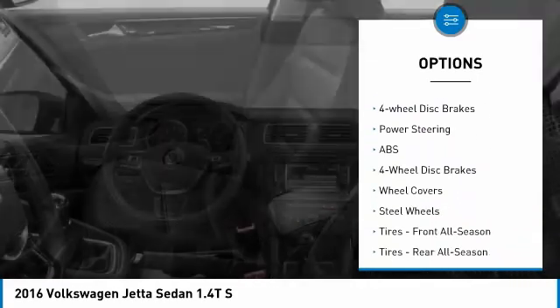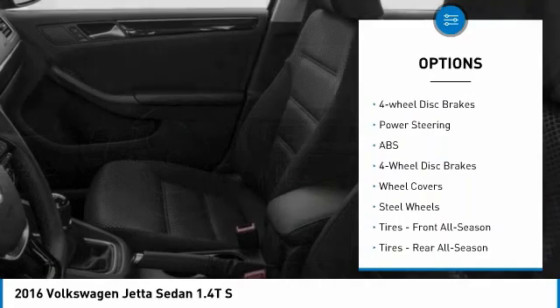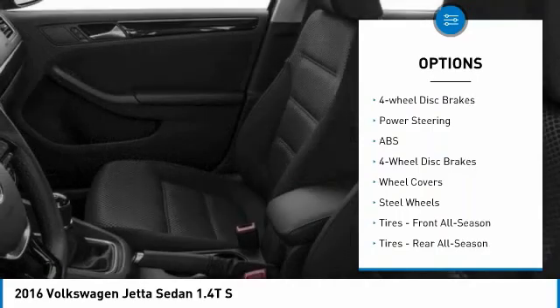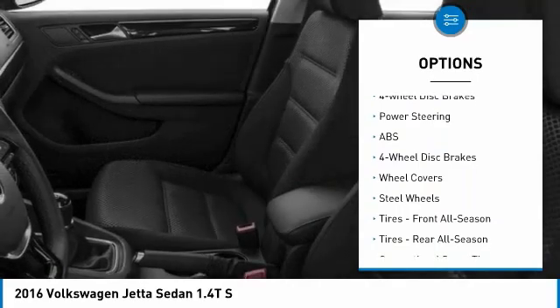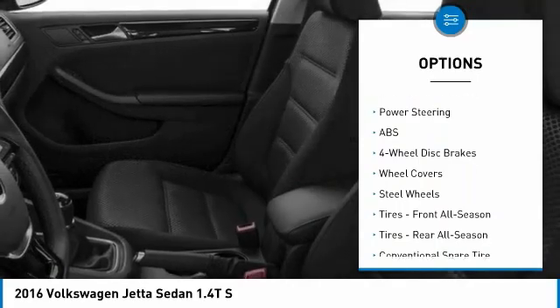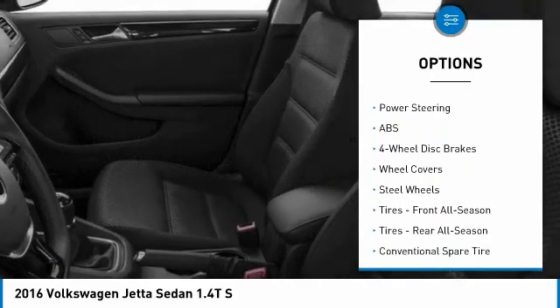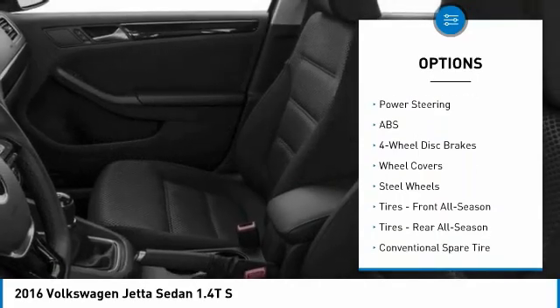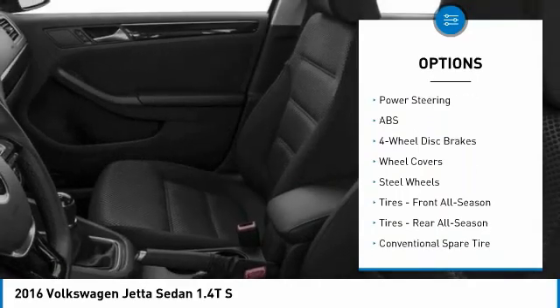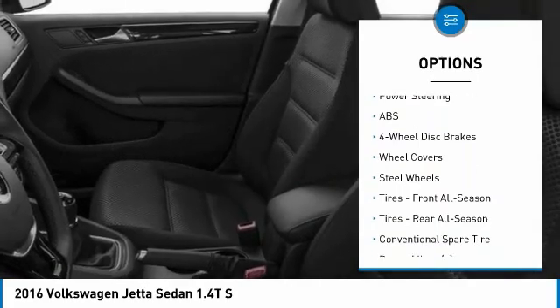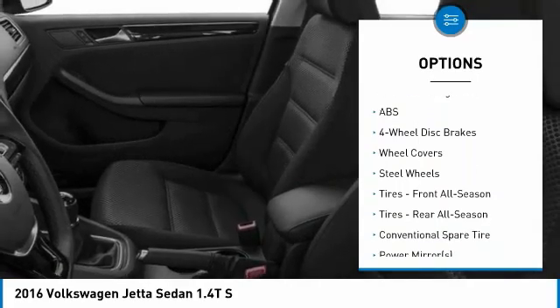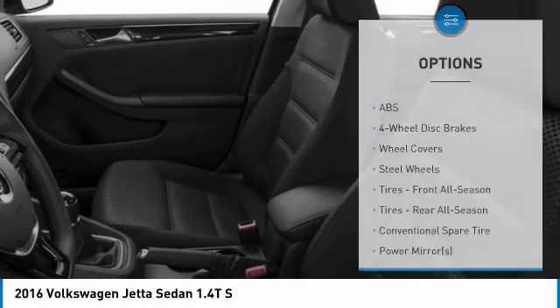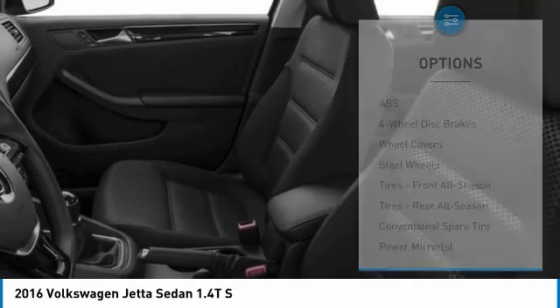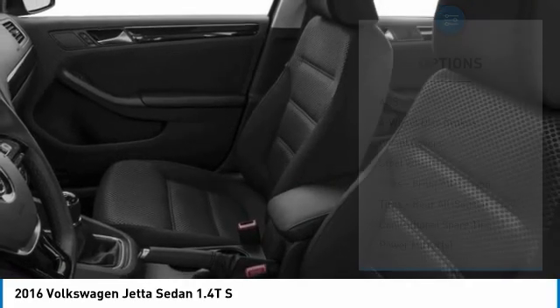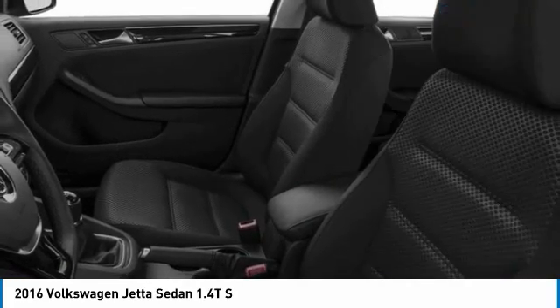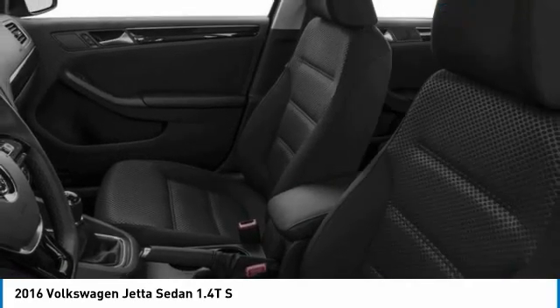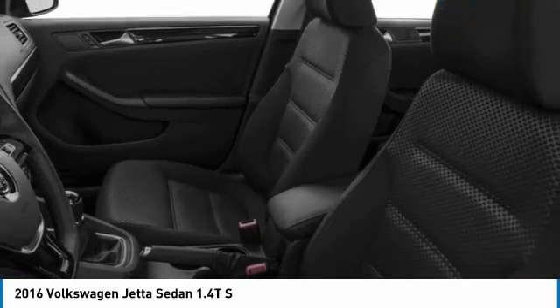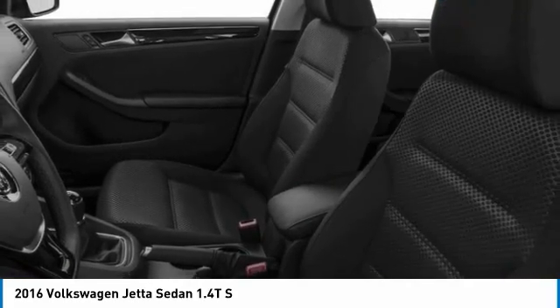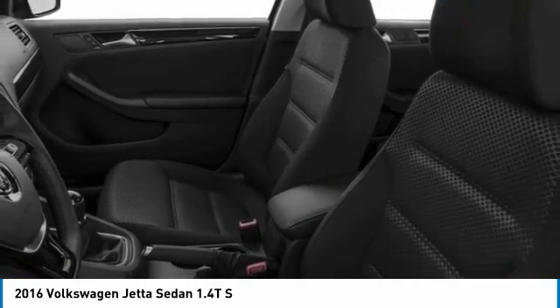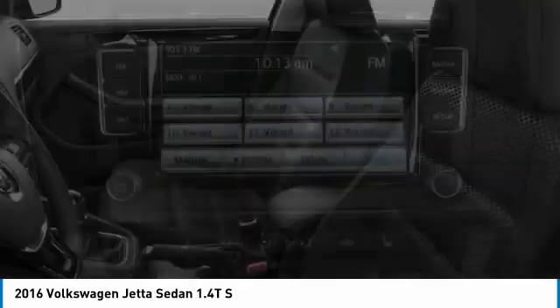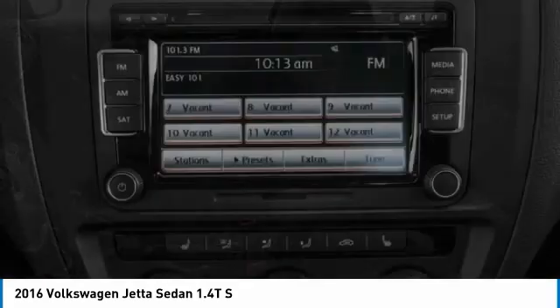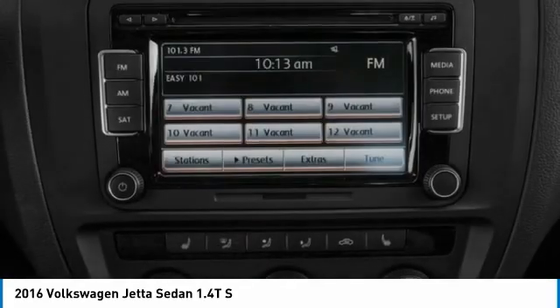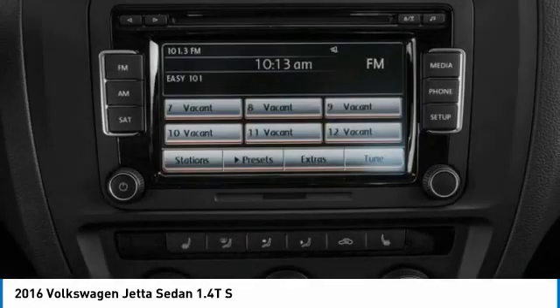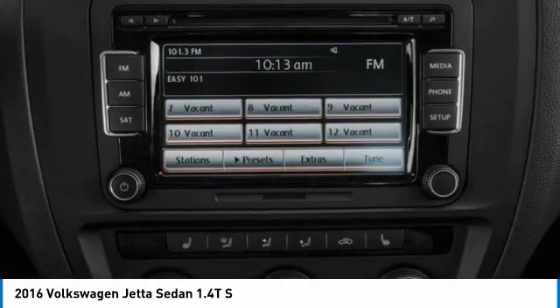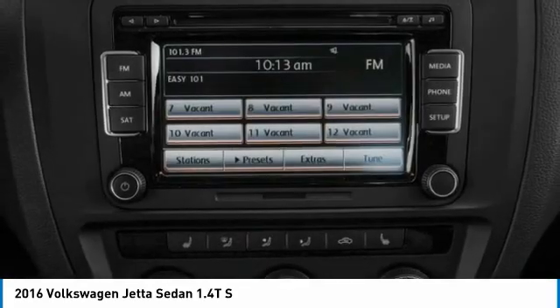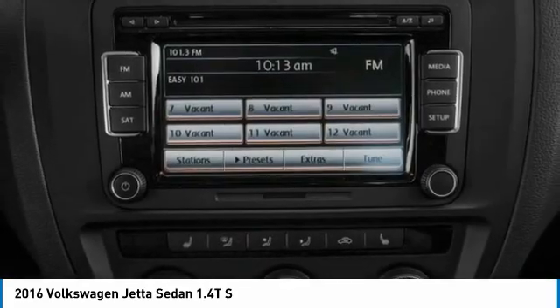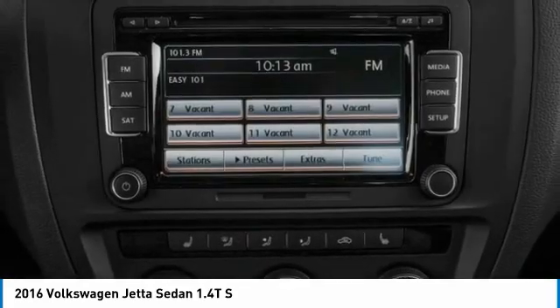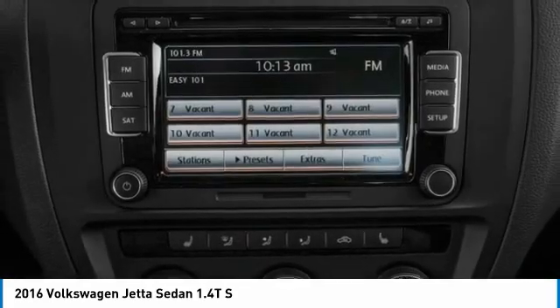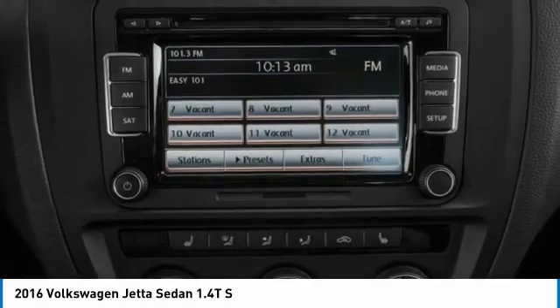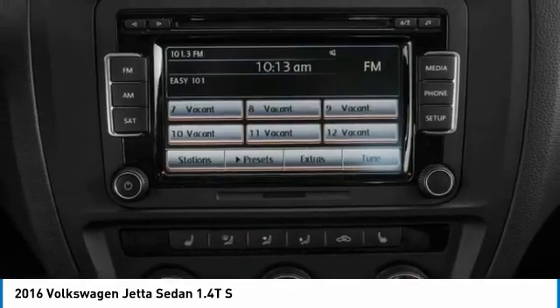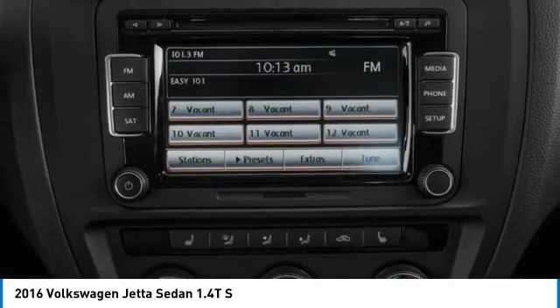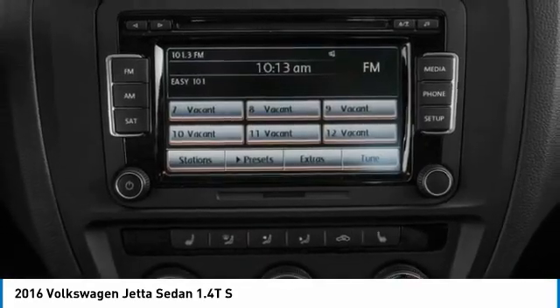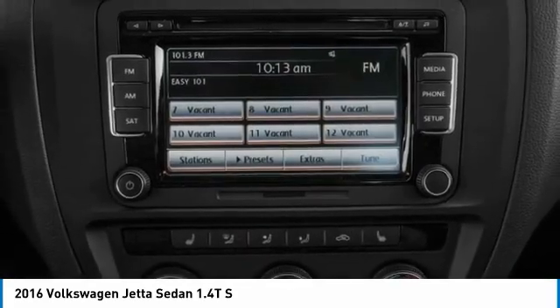Daytime running lights, engine immobilizer, FWD, 4-wheel disc brakes.